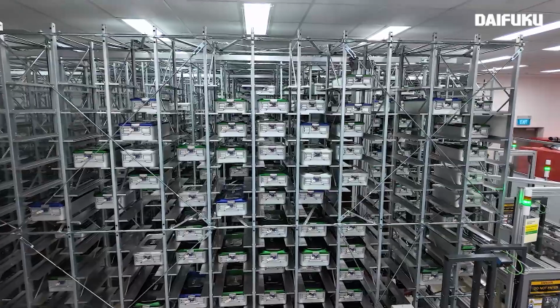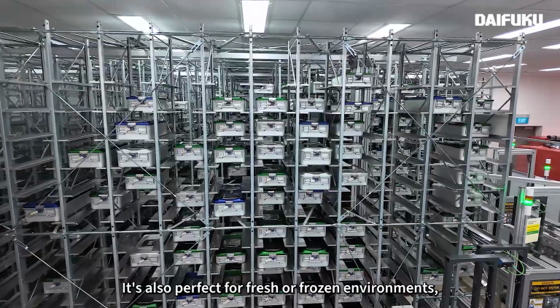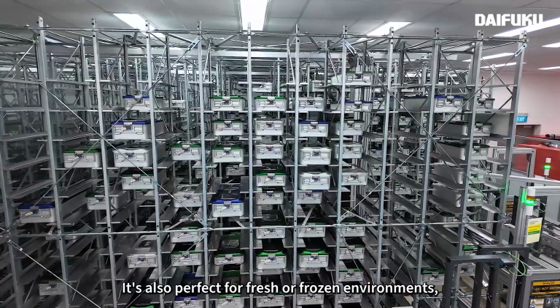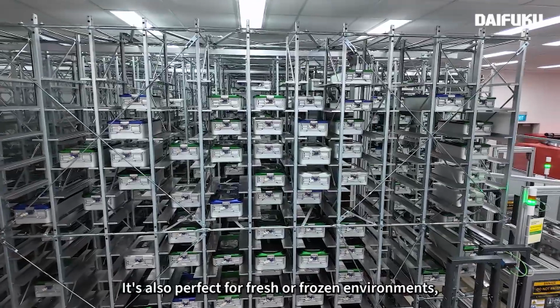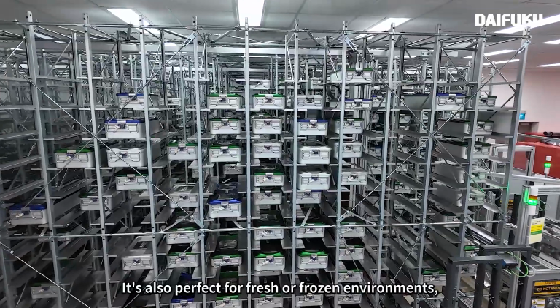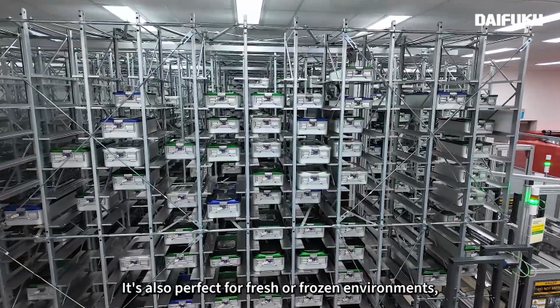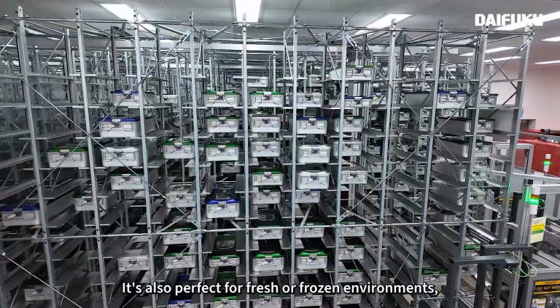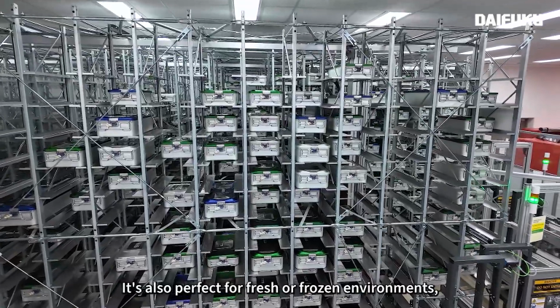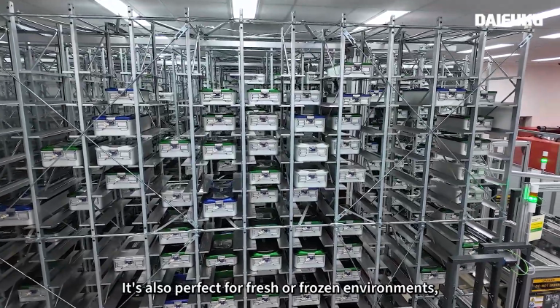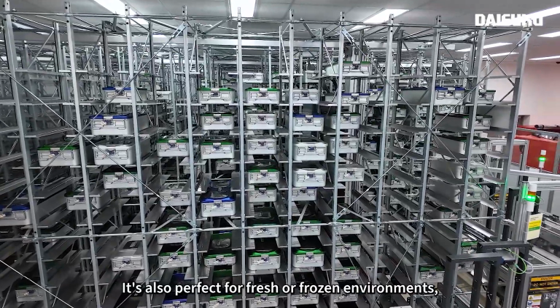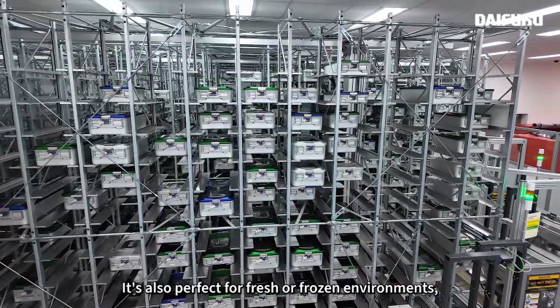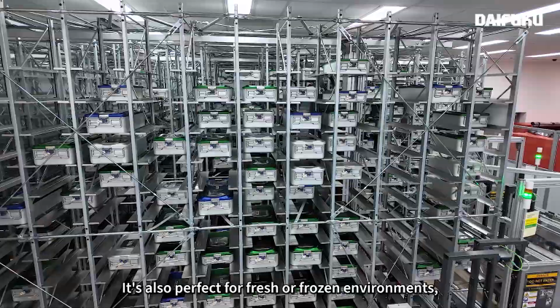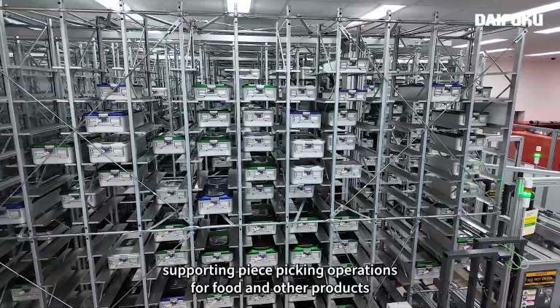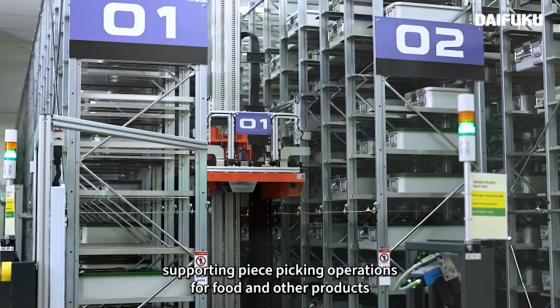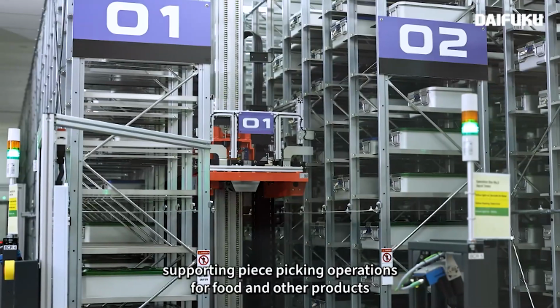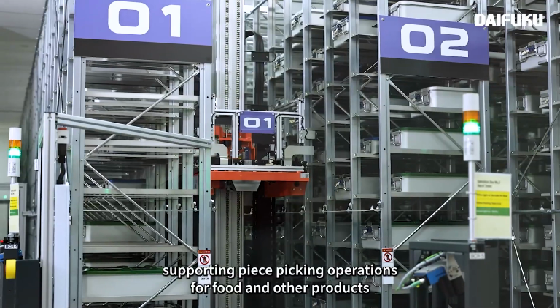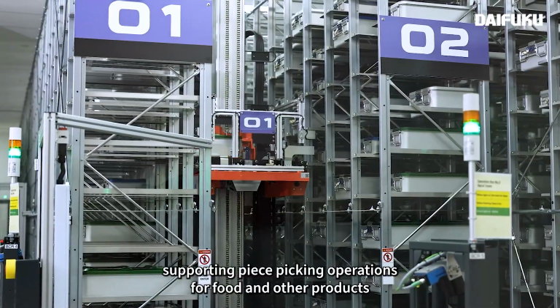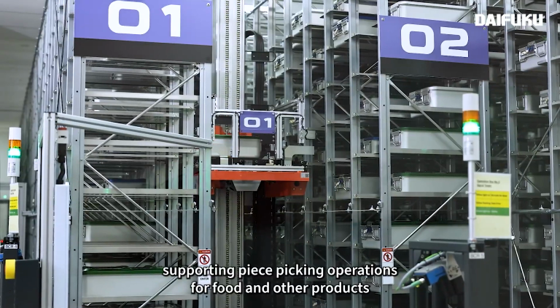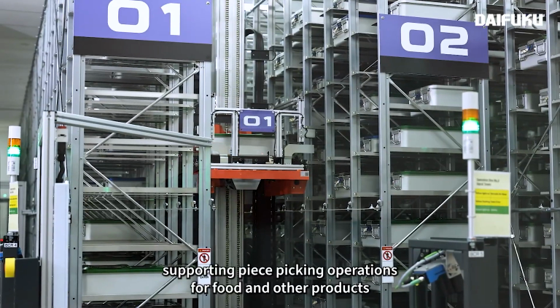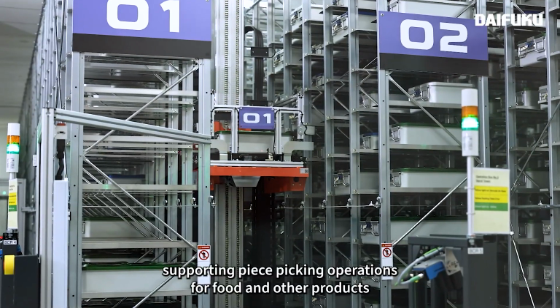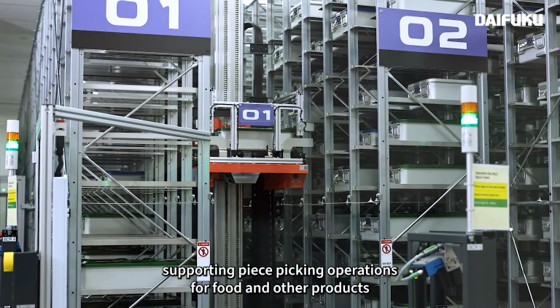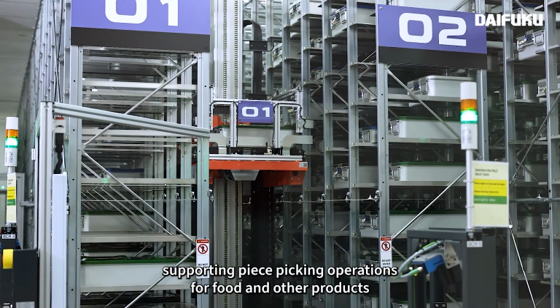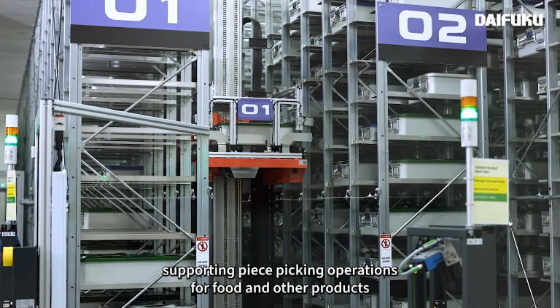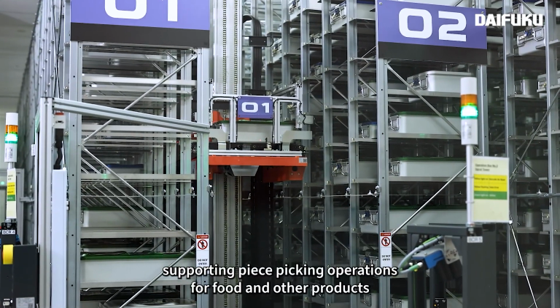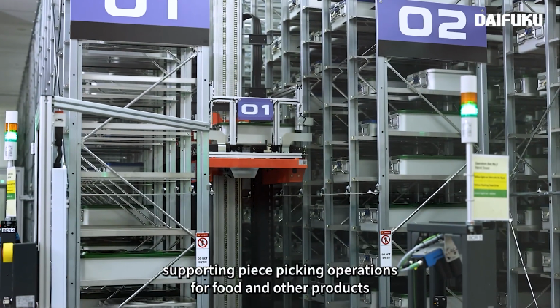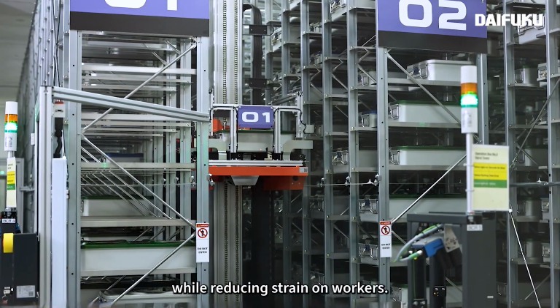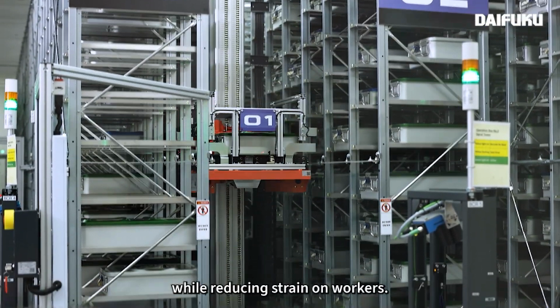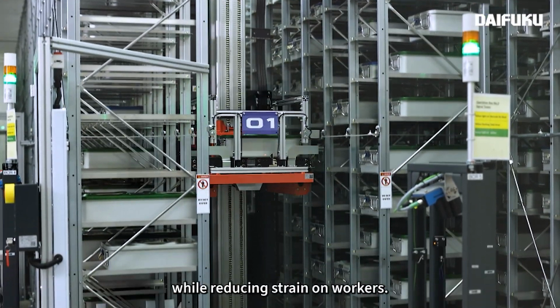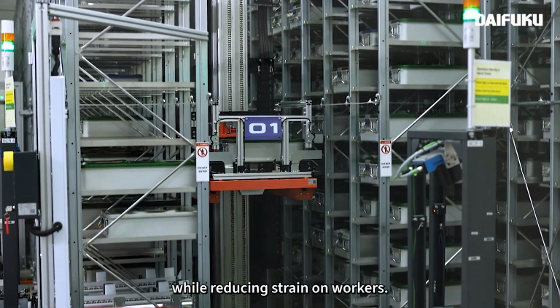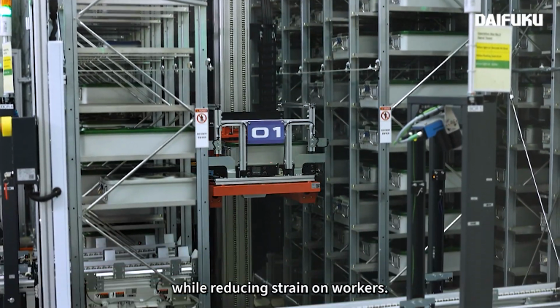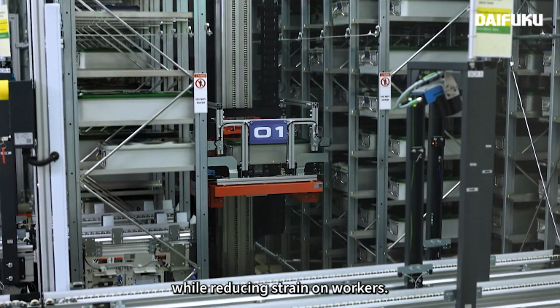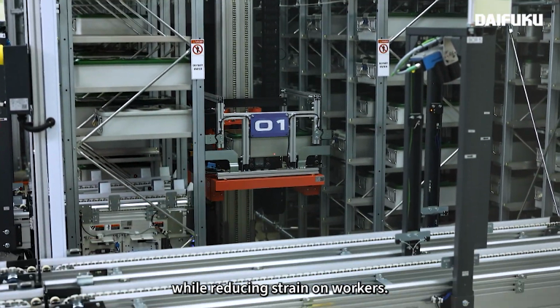It's also perfect for fresh or frozen environments, supporting piece picking operations for food and other products, while reducing strain on workers.